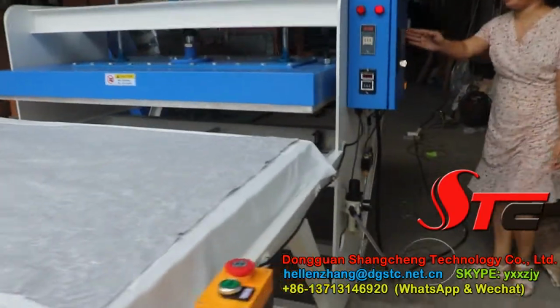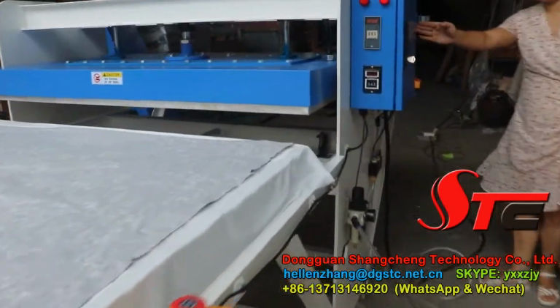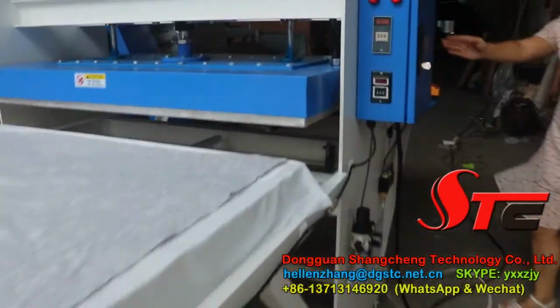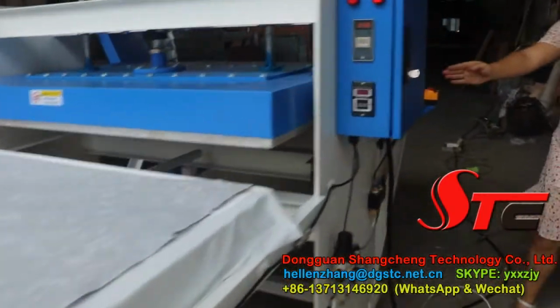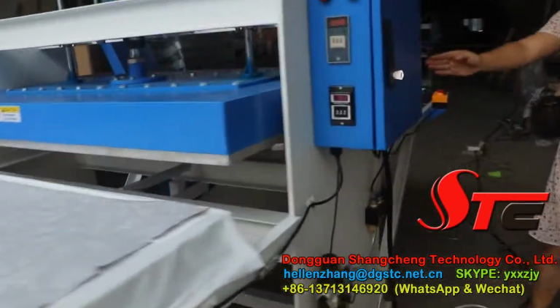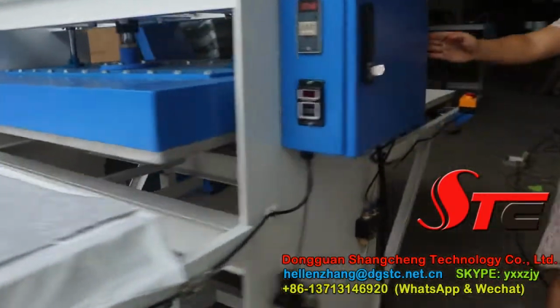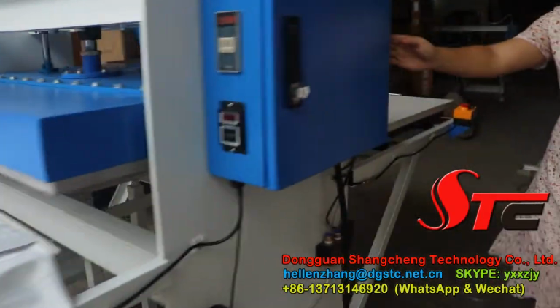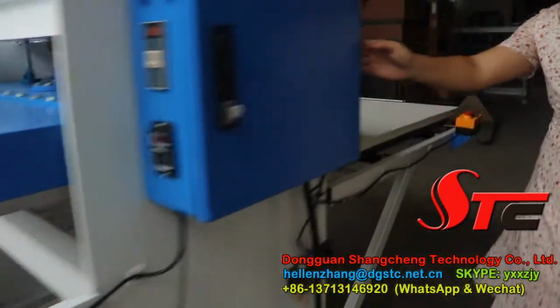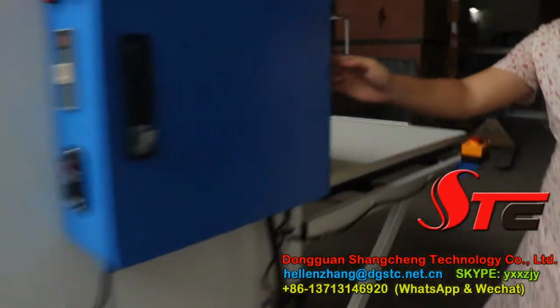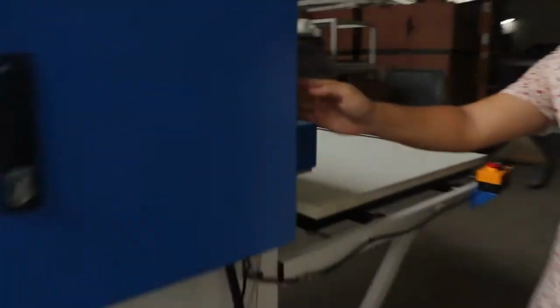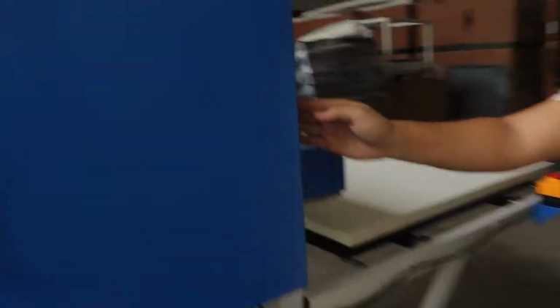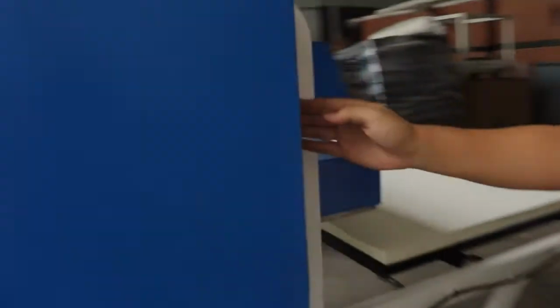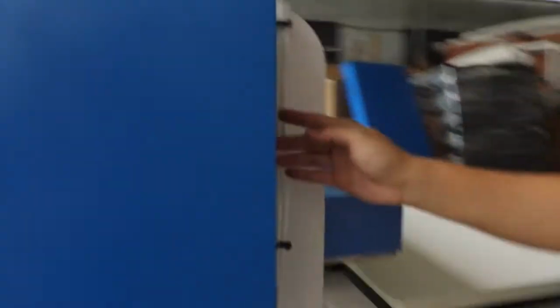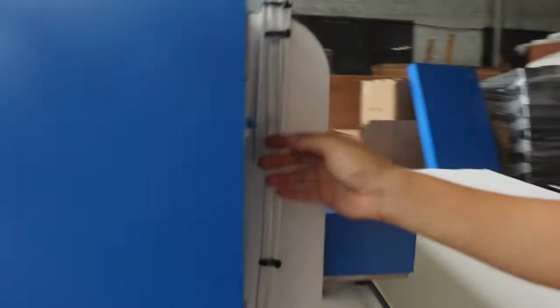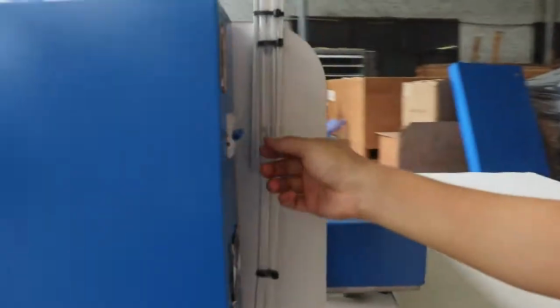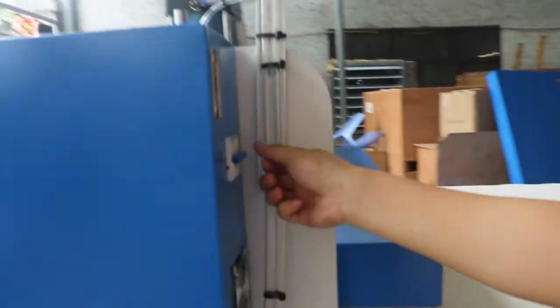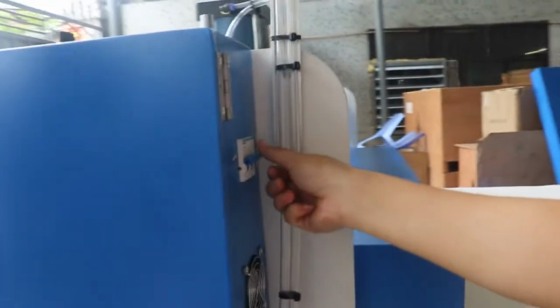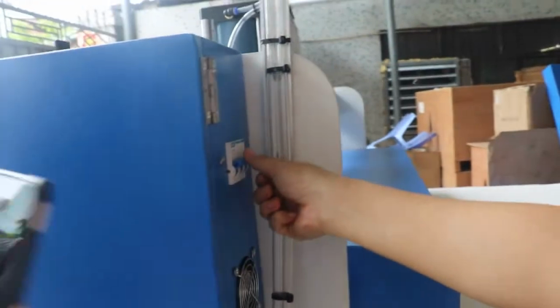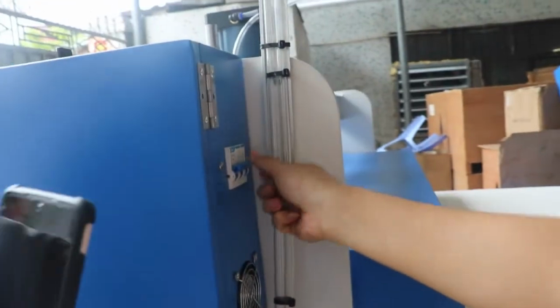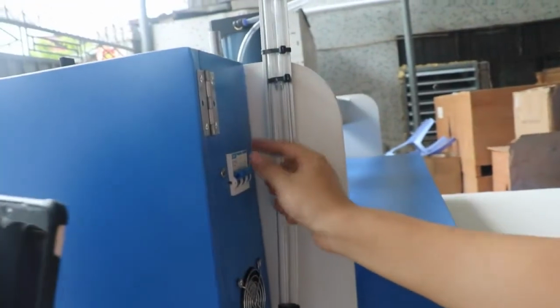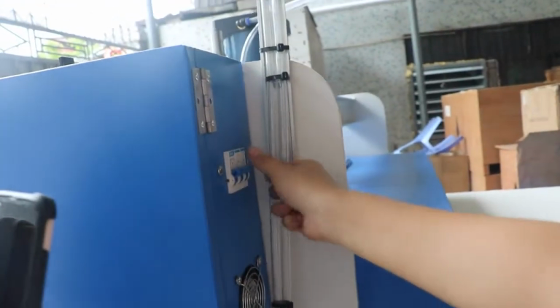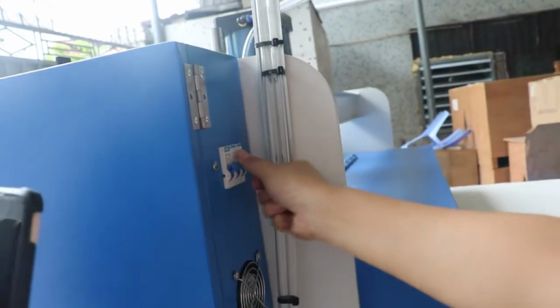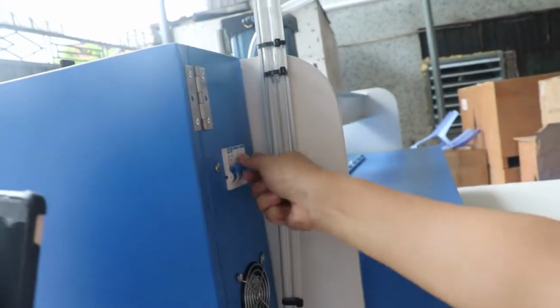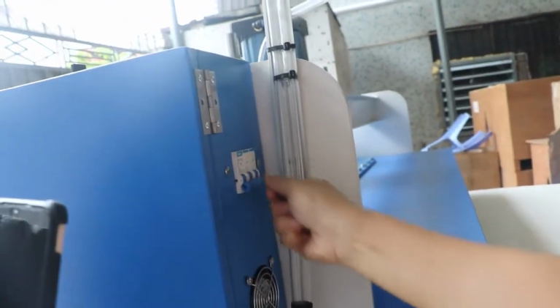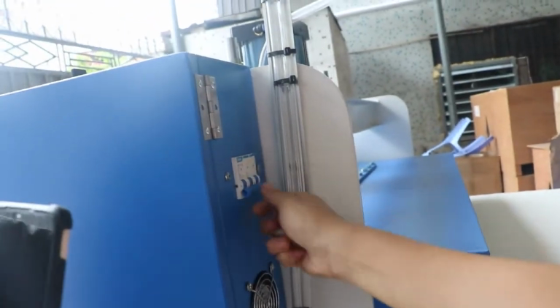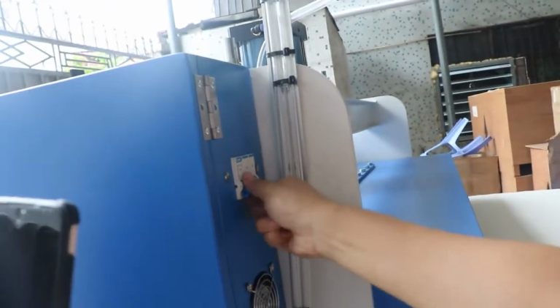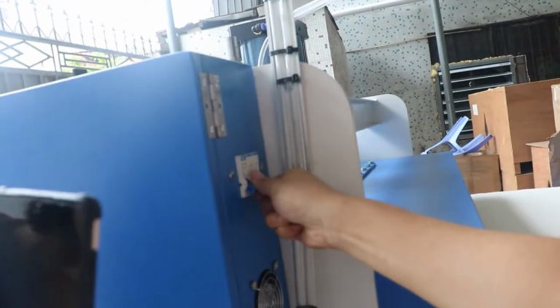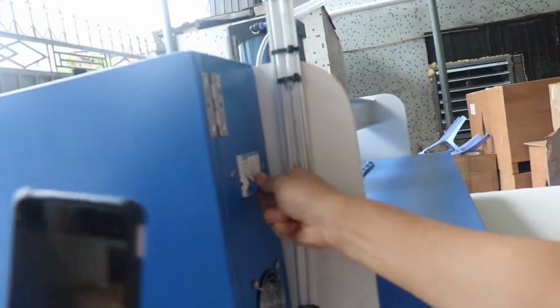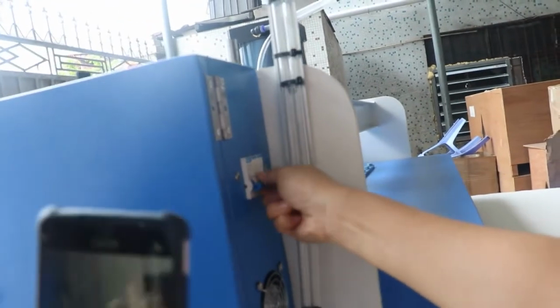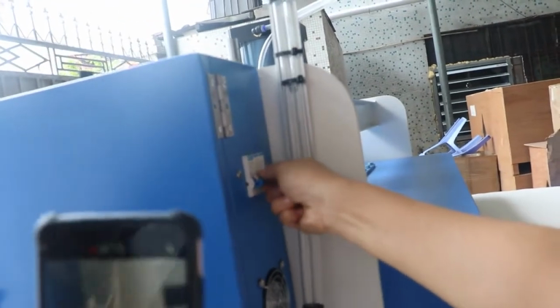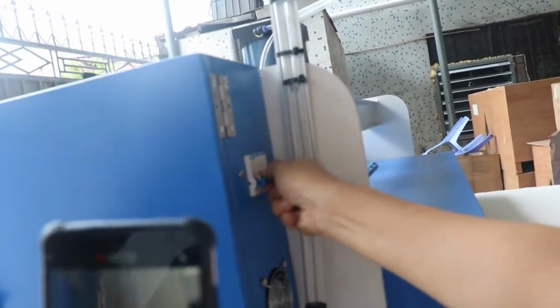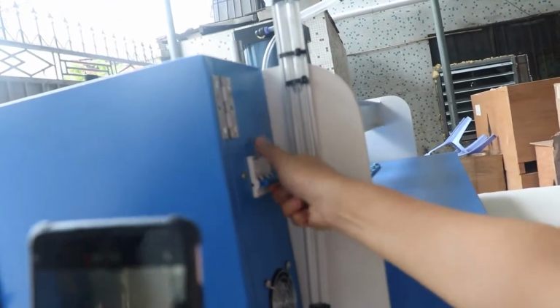This is the power switch. Turn on the power. Turn on.